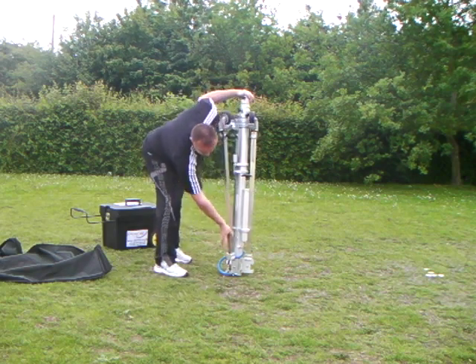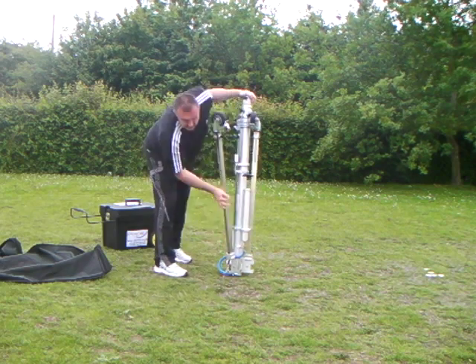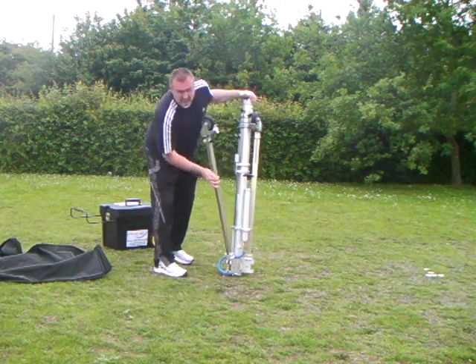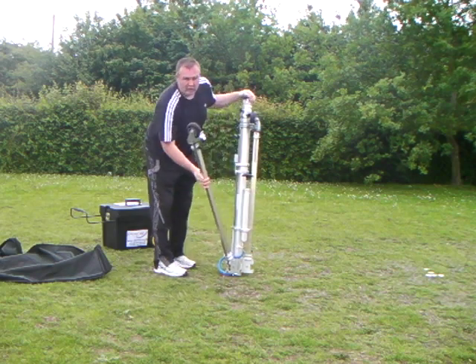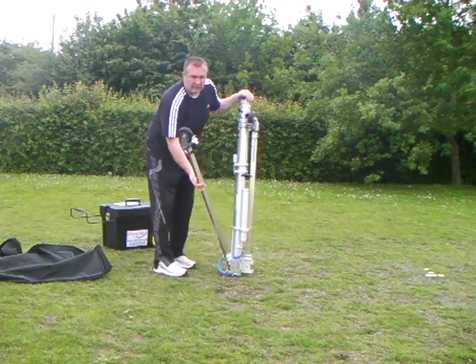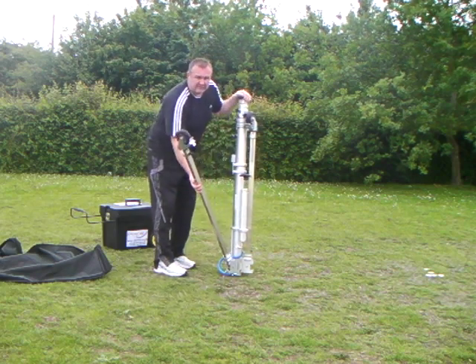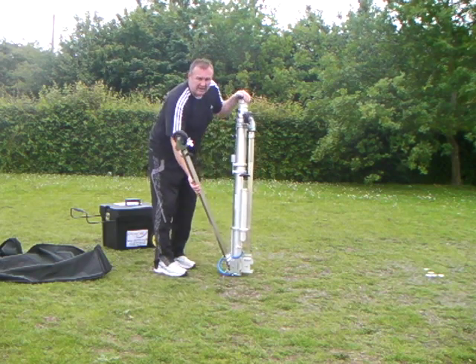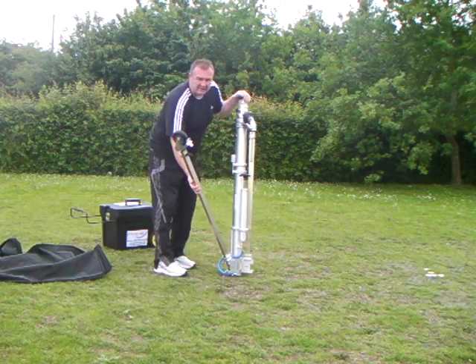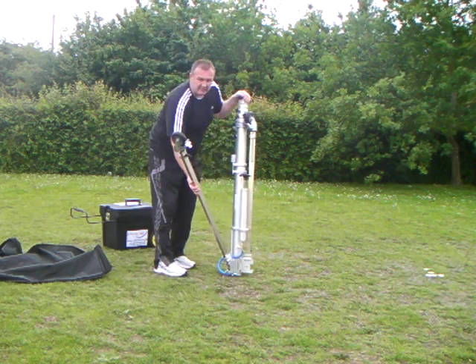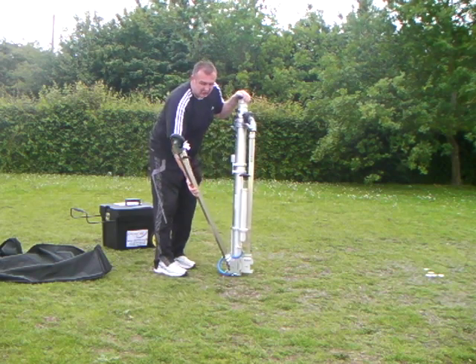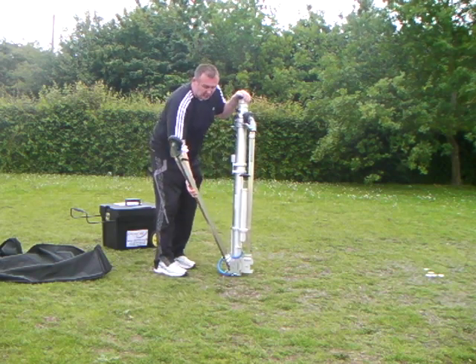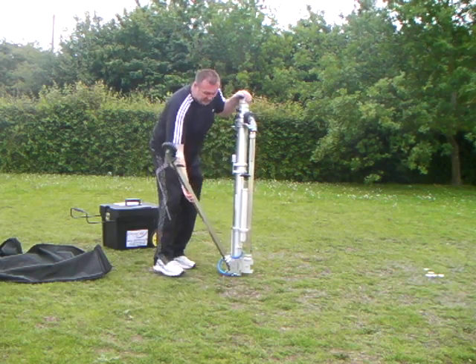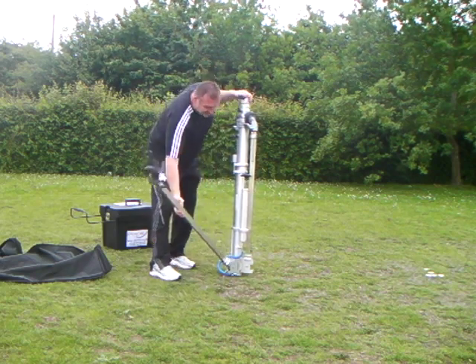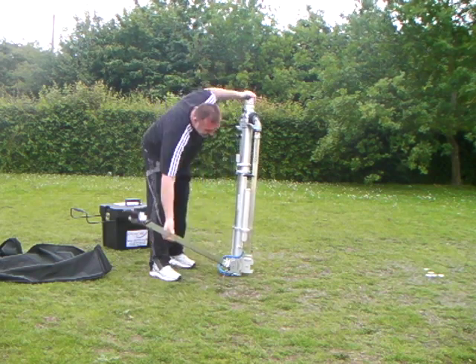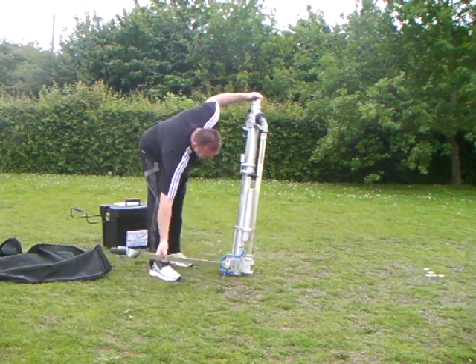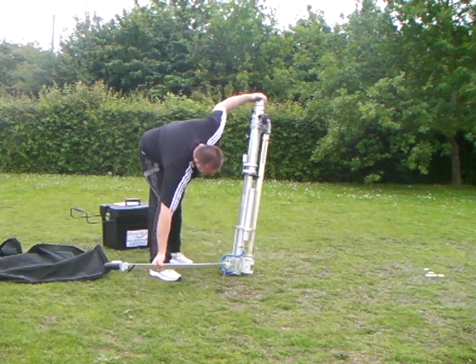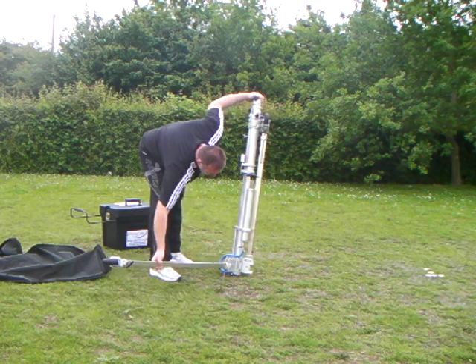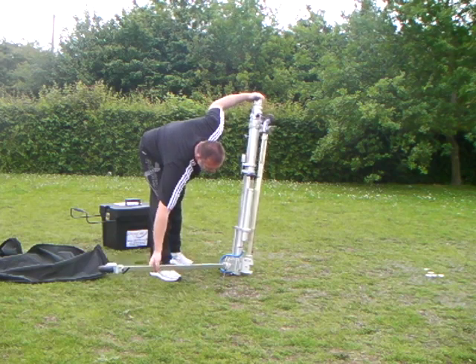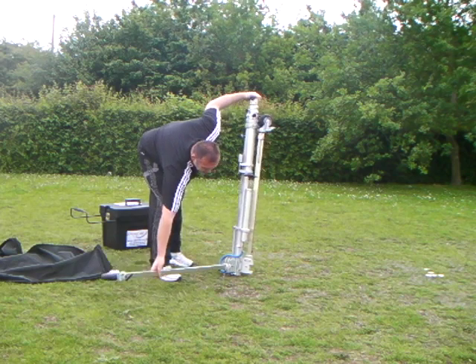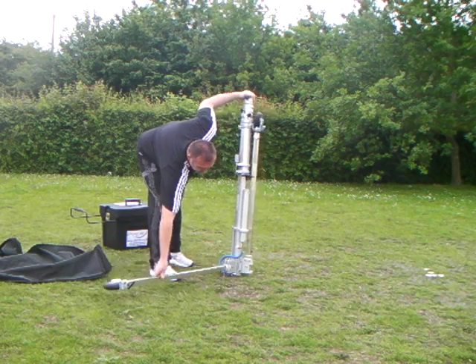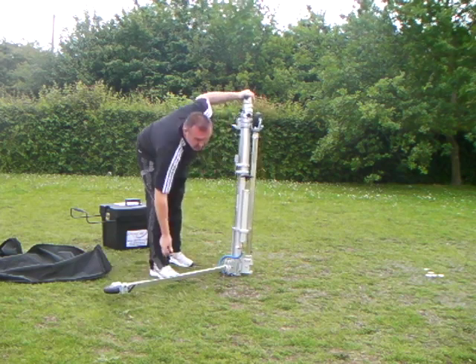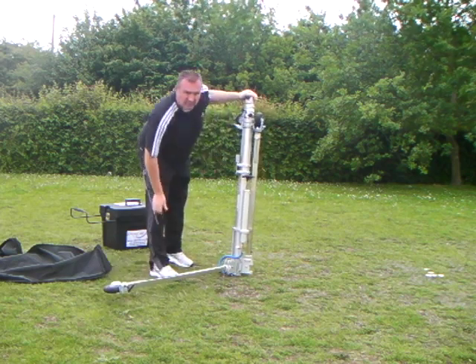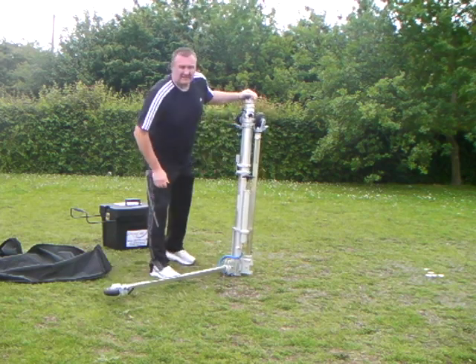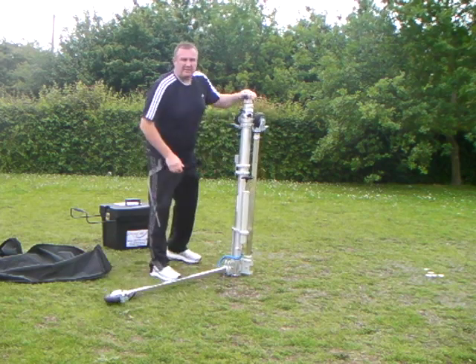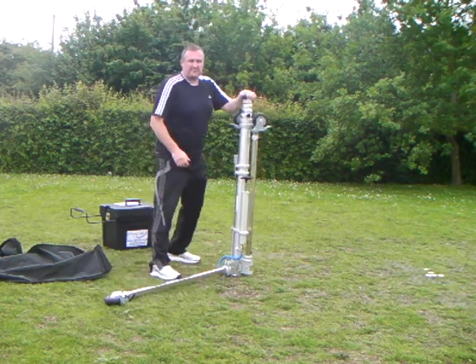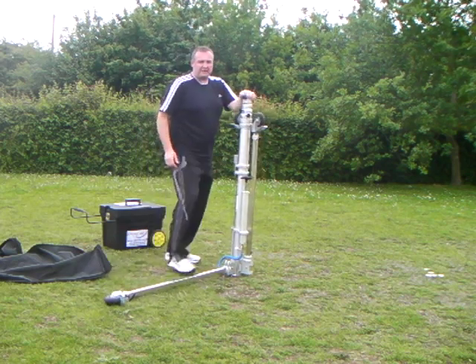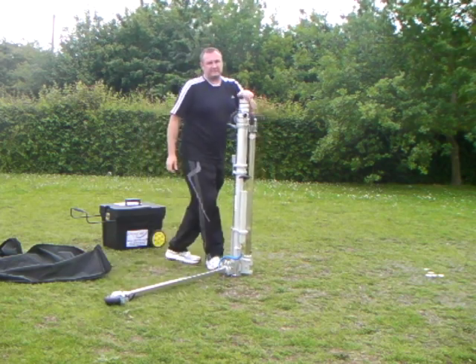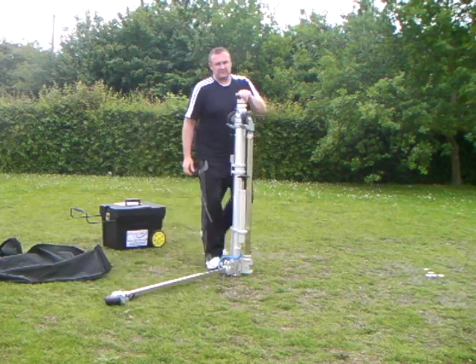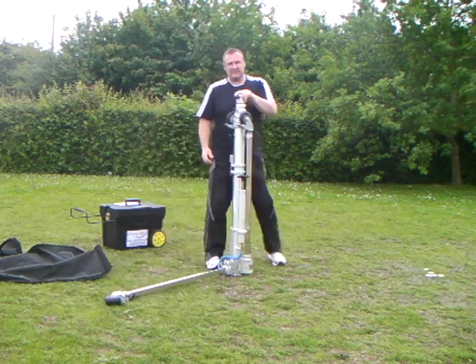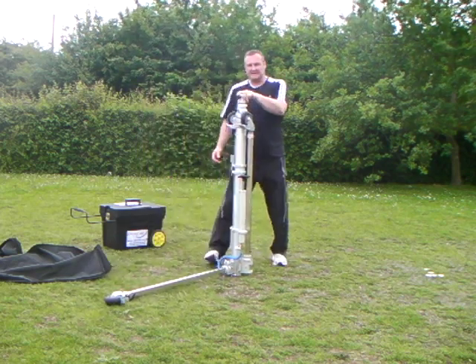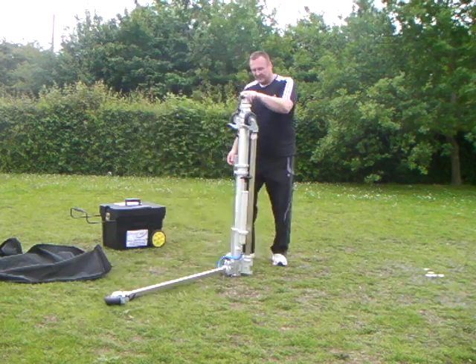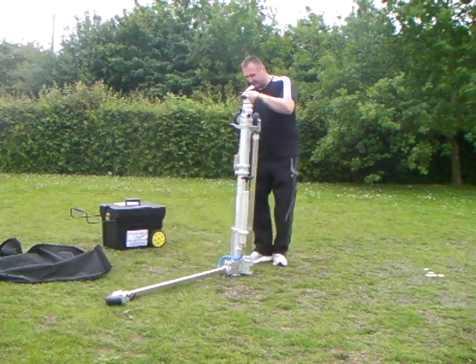We have a quick release mechanism for the tripod legs, which snap into place for stability and safety.